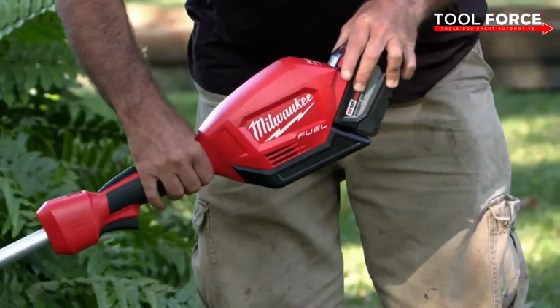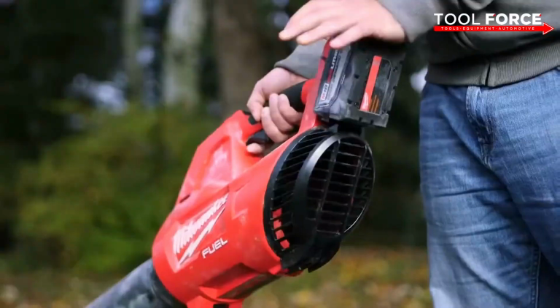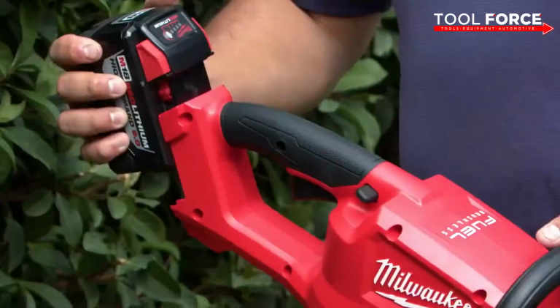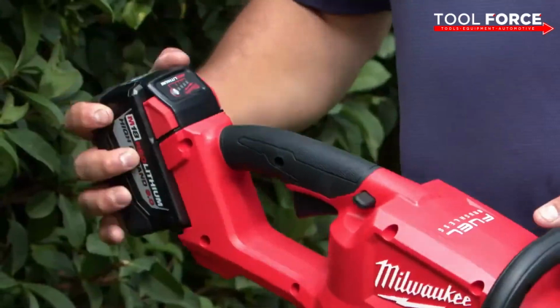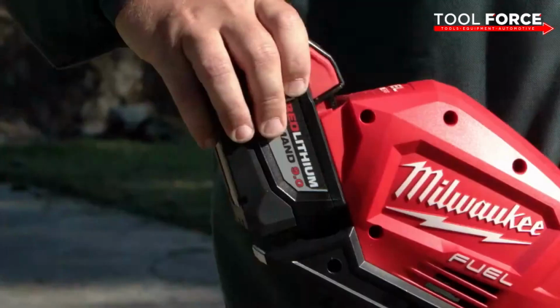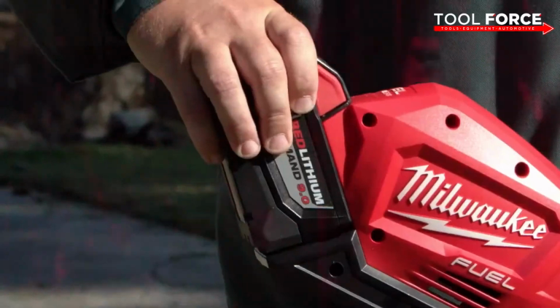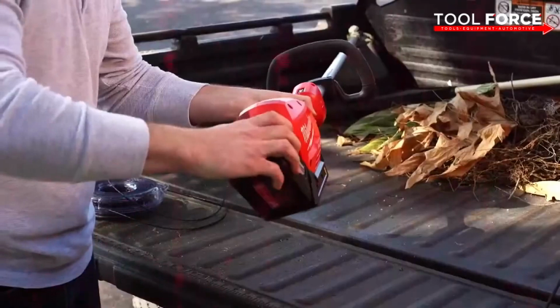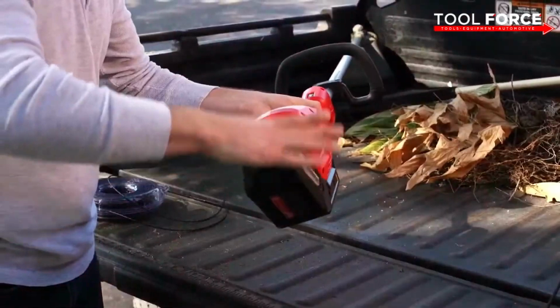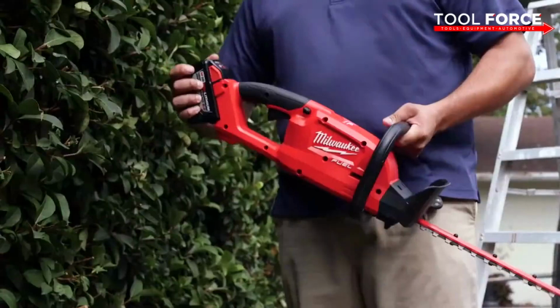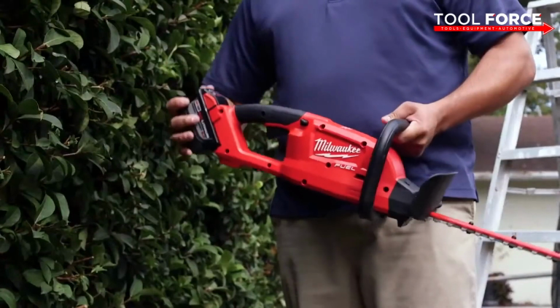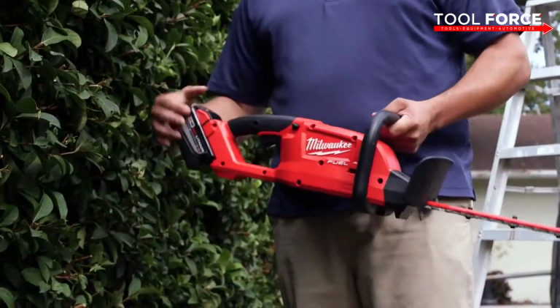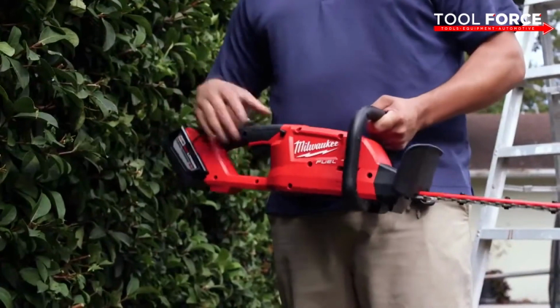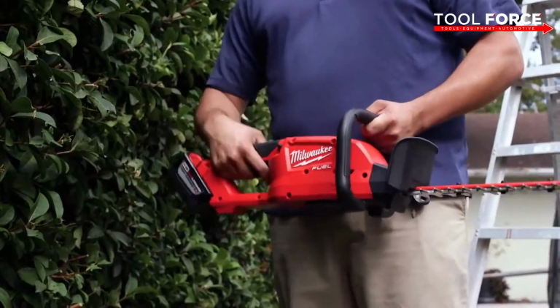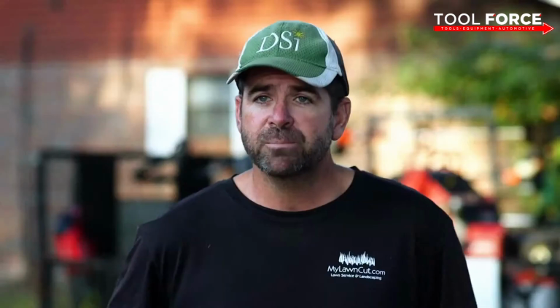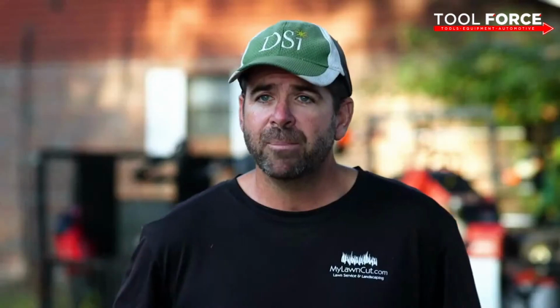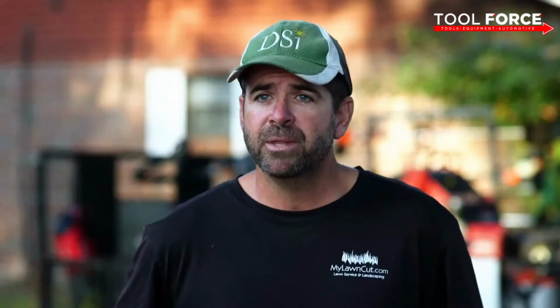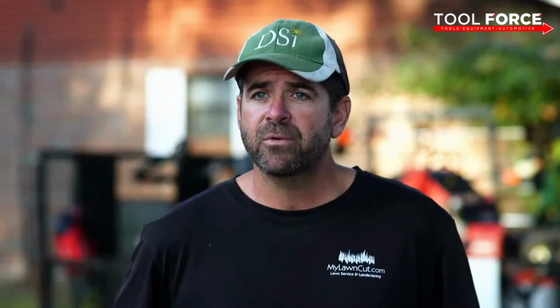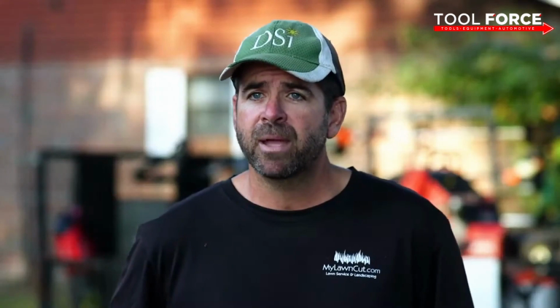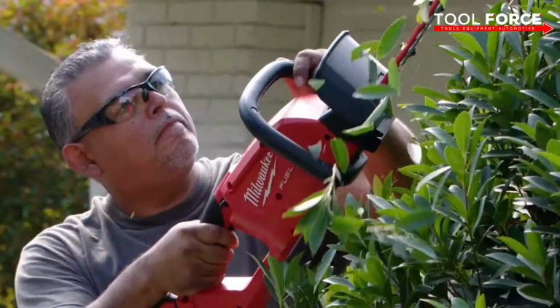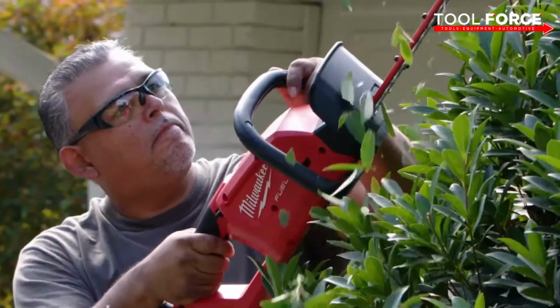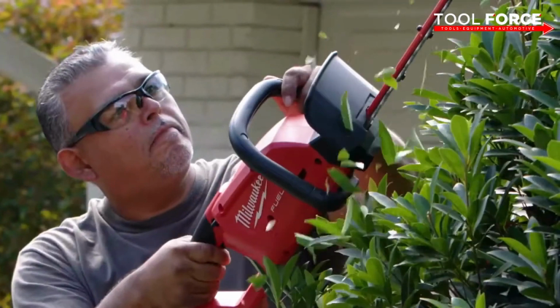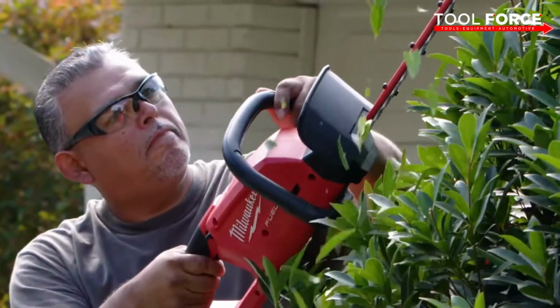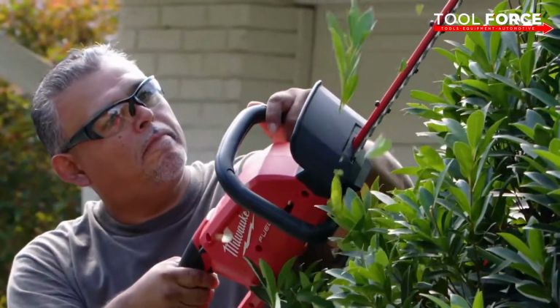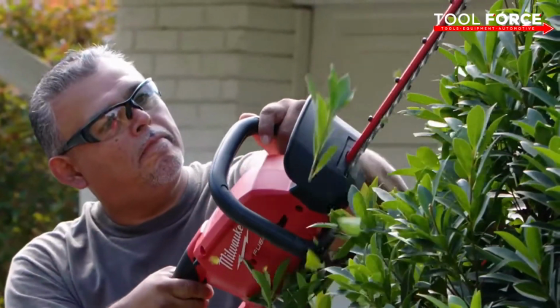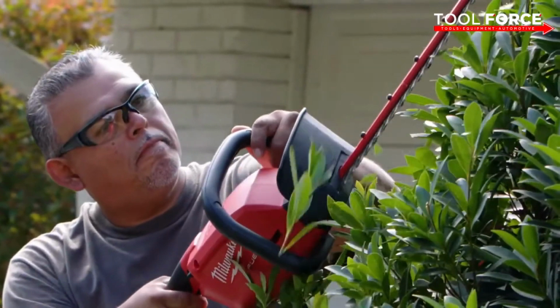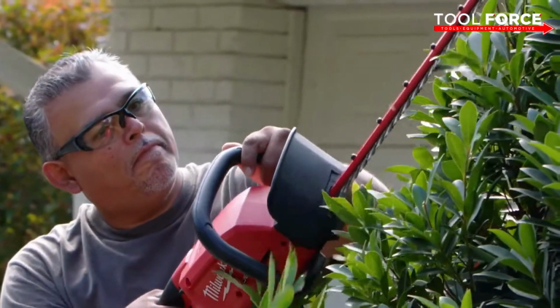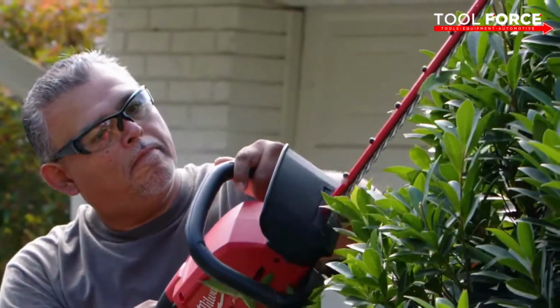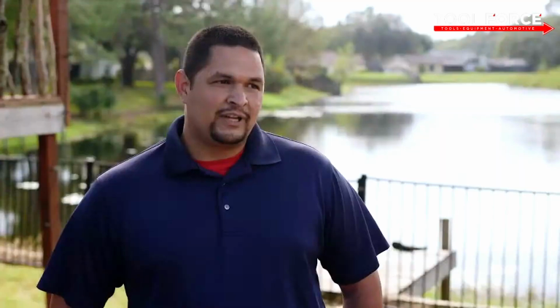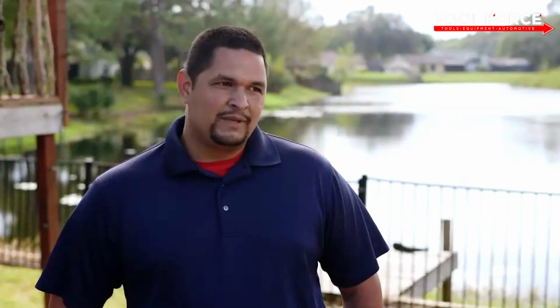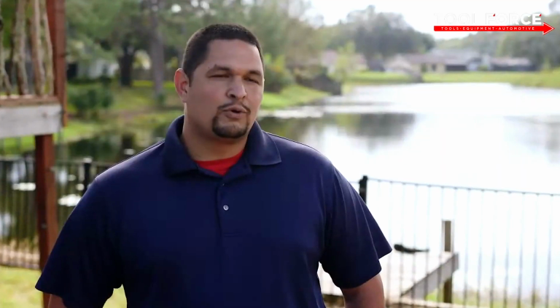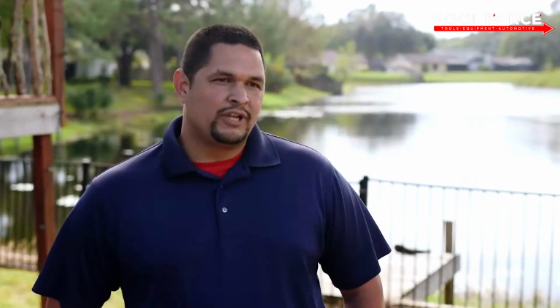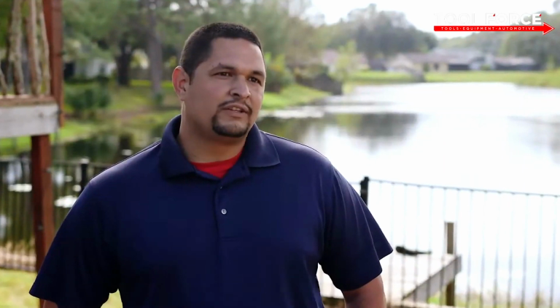The batteries are interchangeable — you can just pop in a different battery. You're gonna save on time and definitely gonna be more productive.